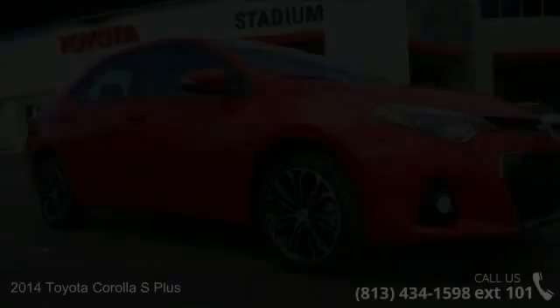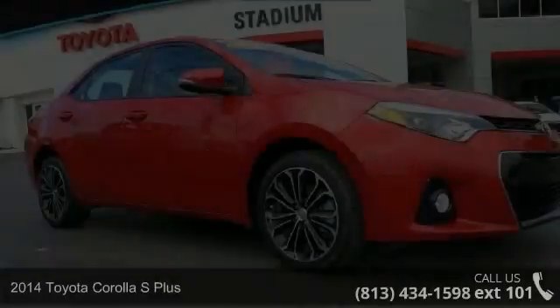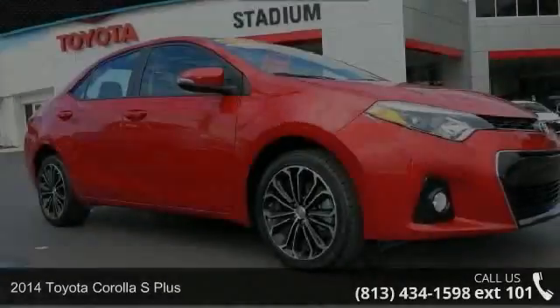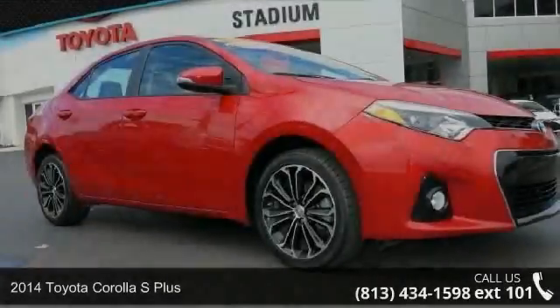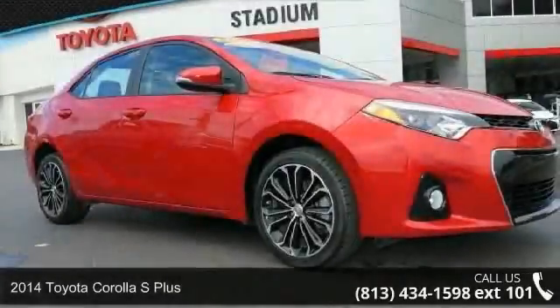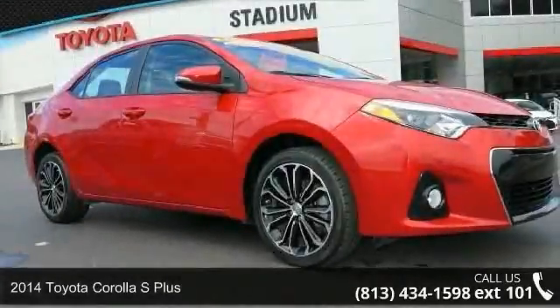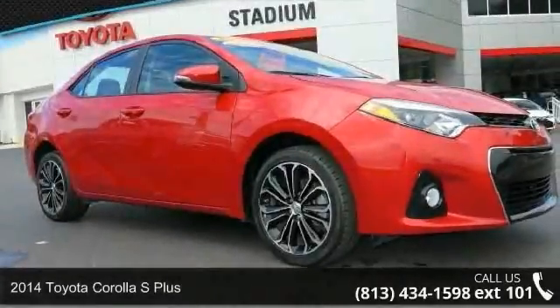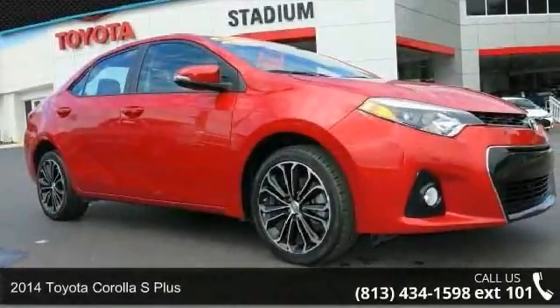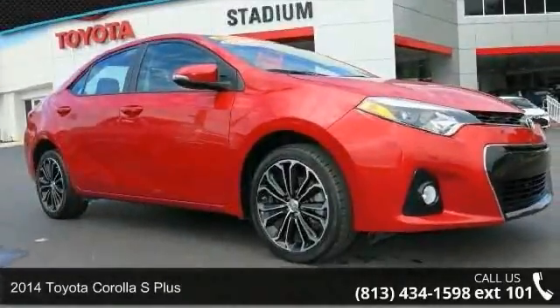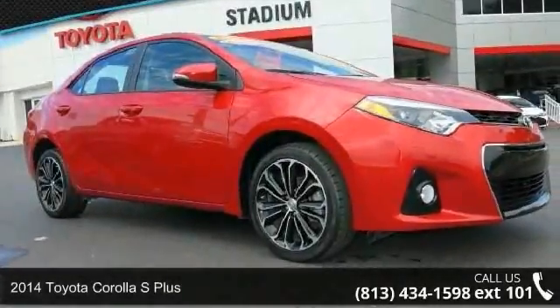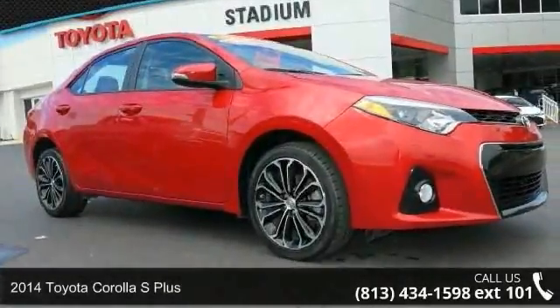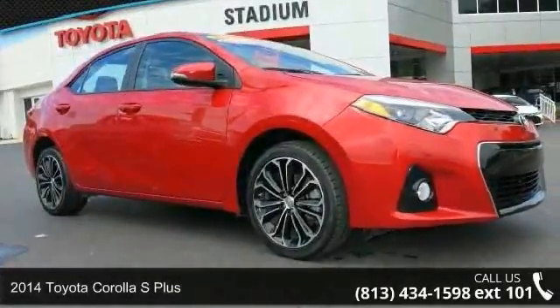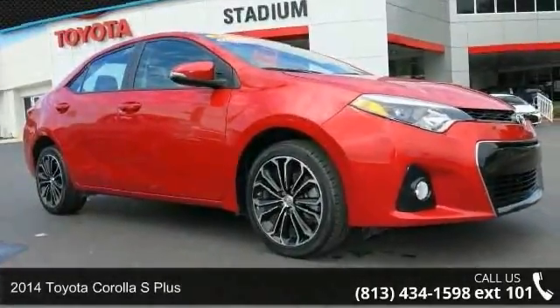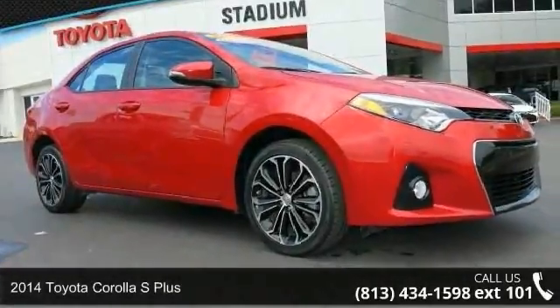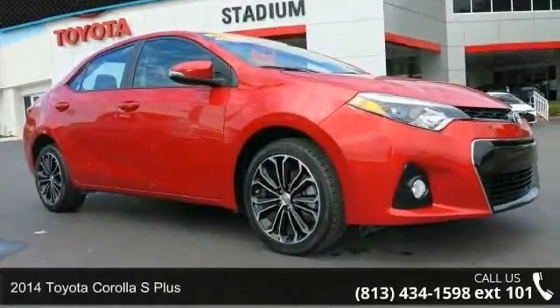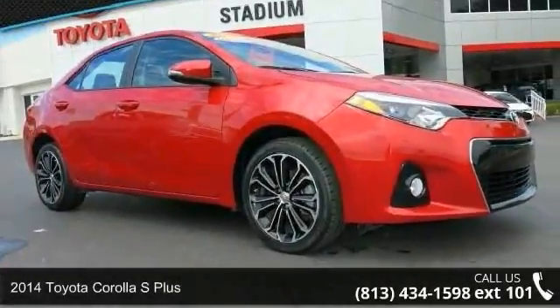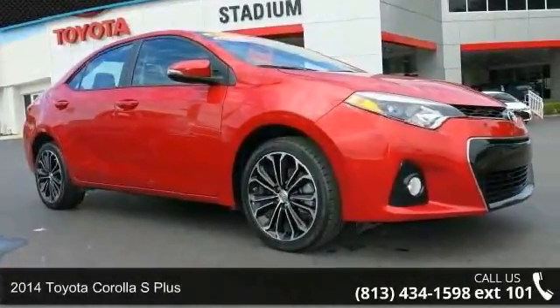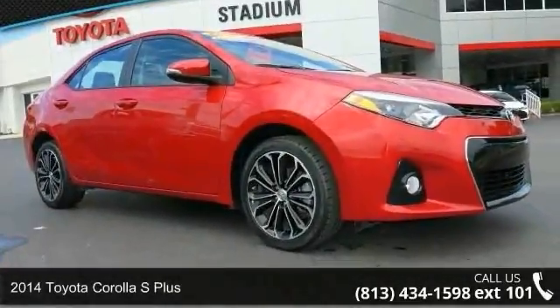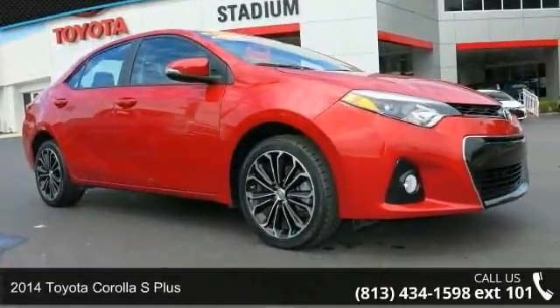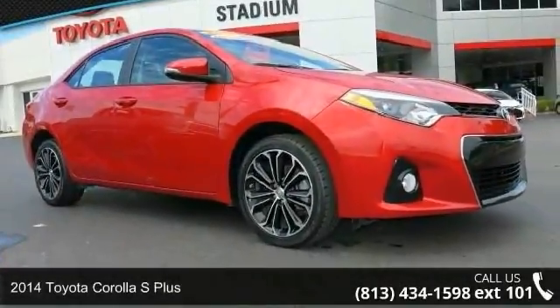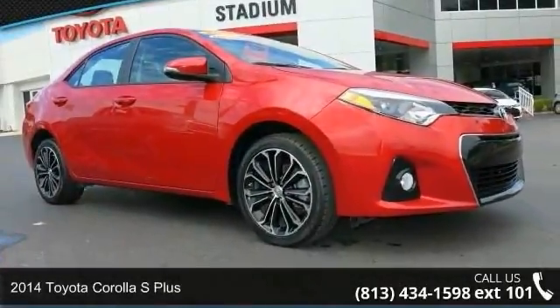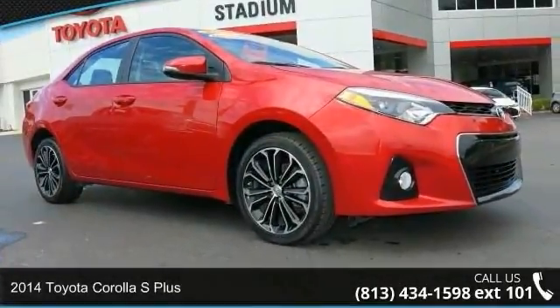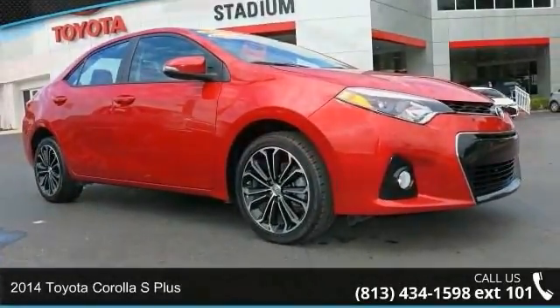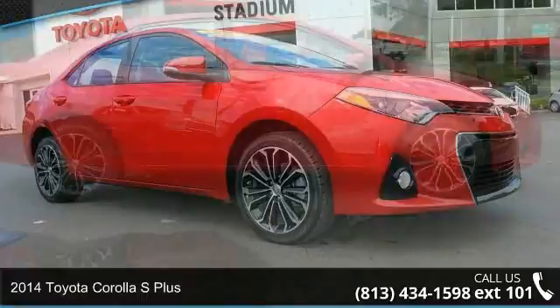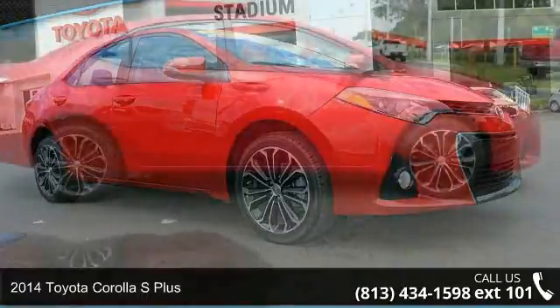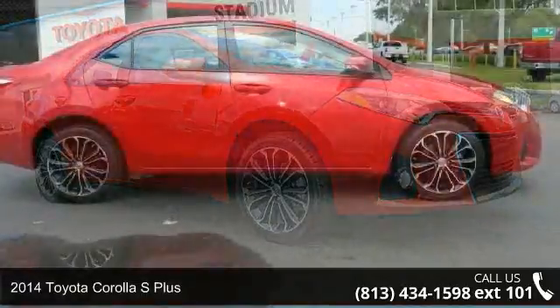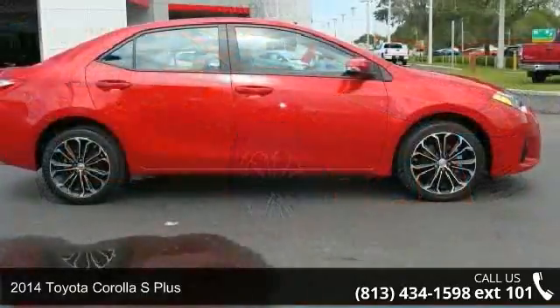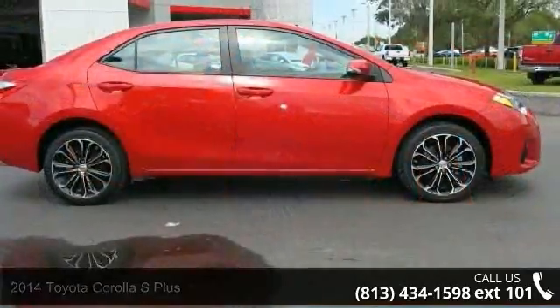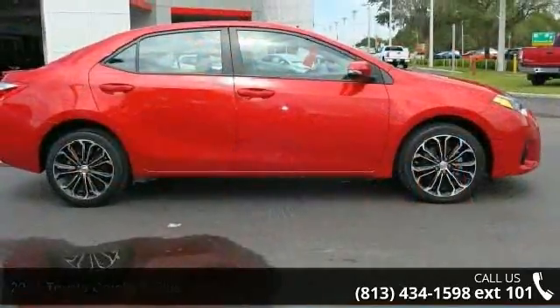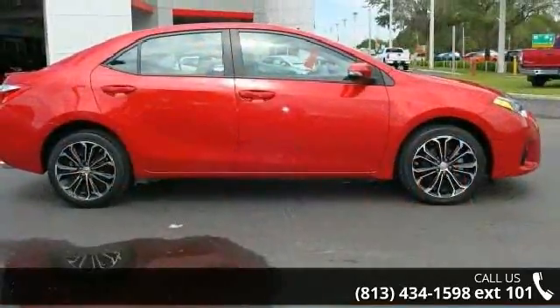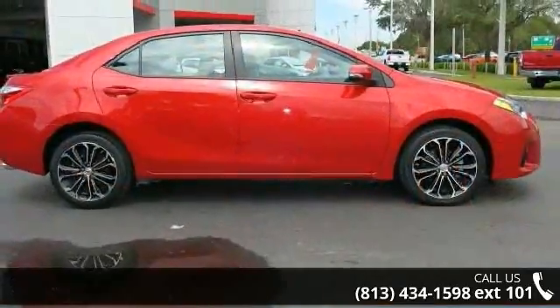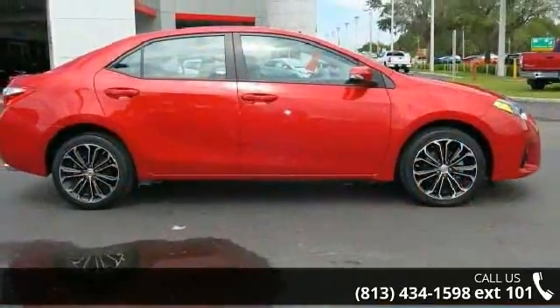Step into the 2014 Toyota Corolla. If you are looking for a first-rate auto, this one could be yours today.